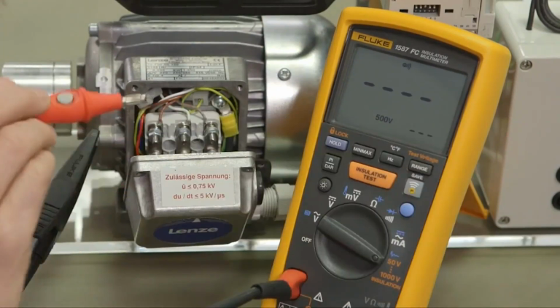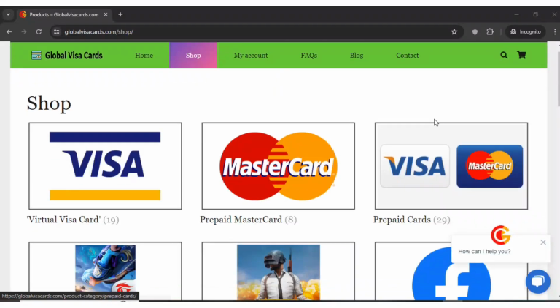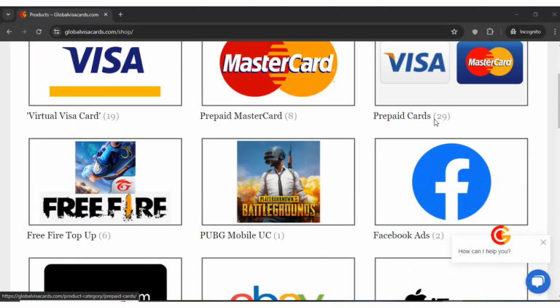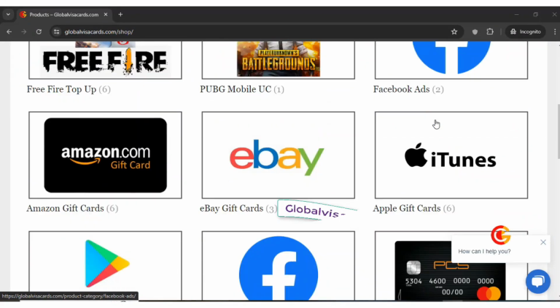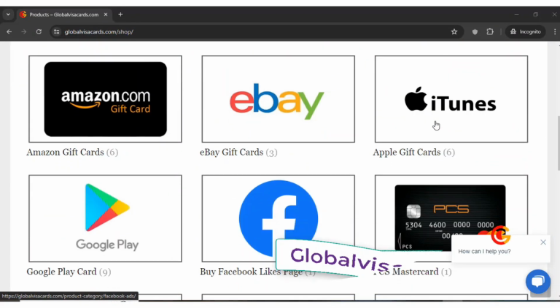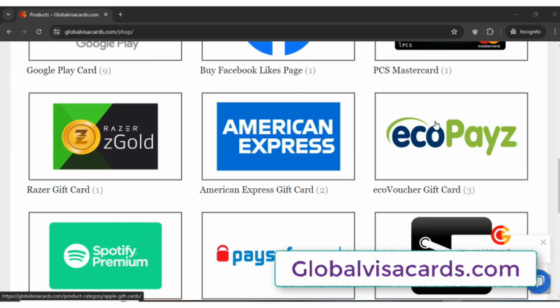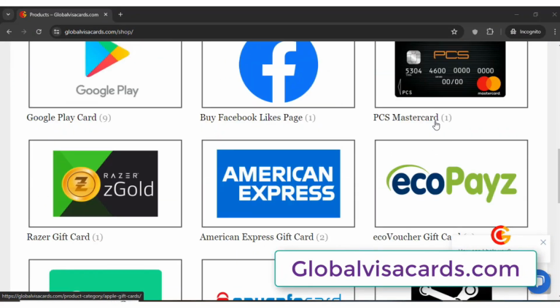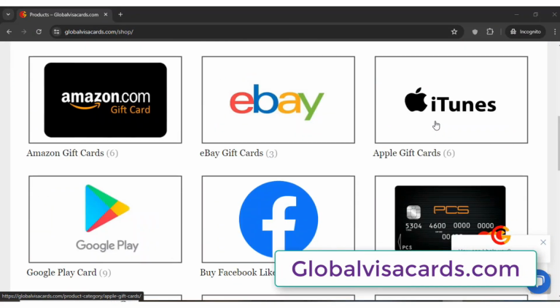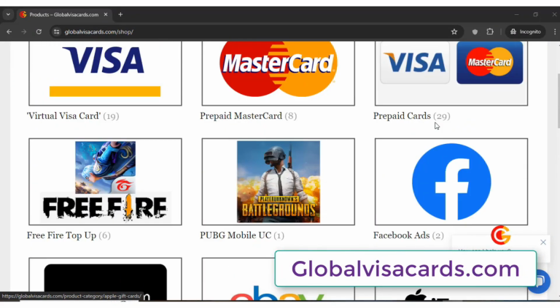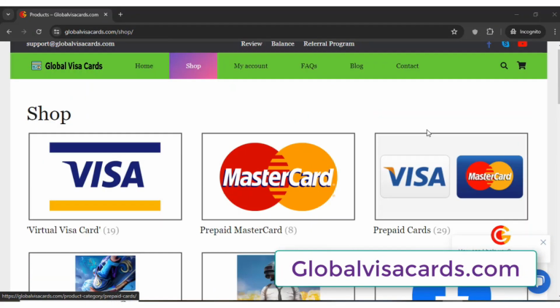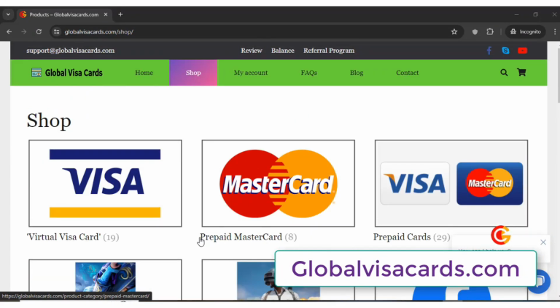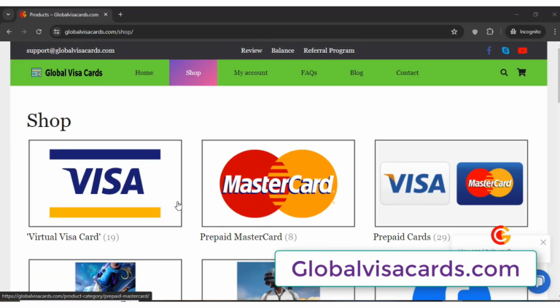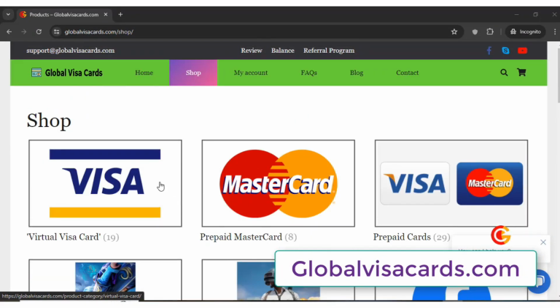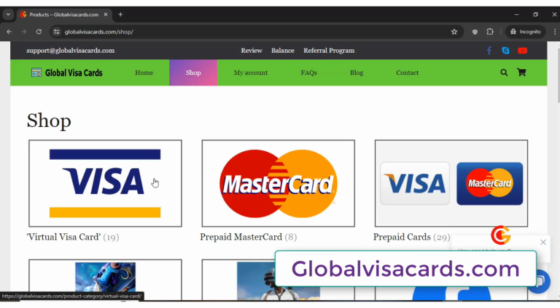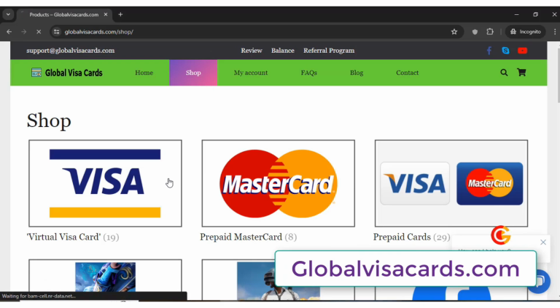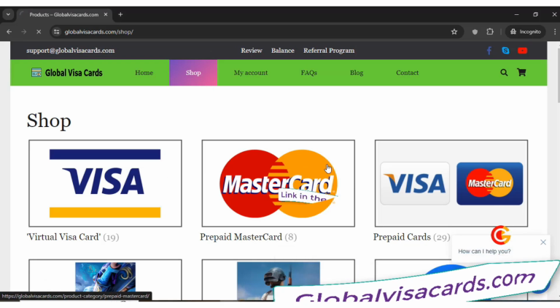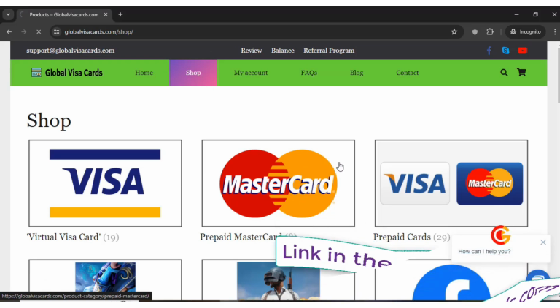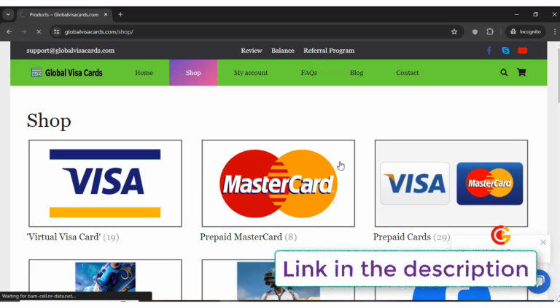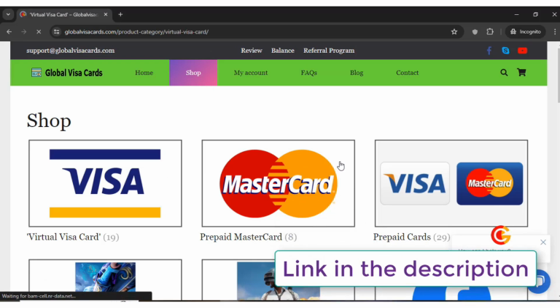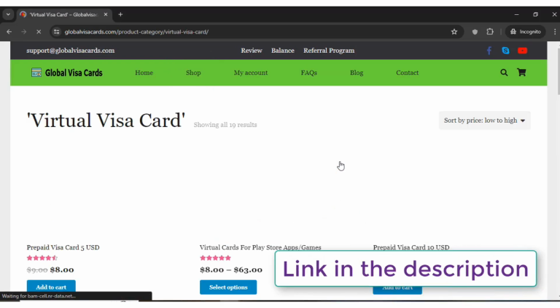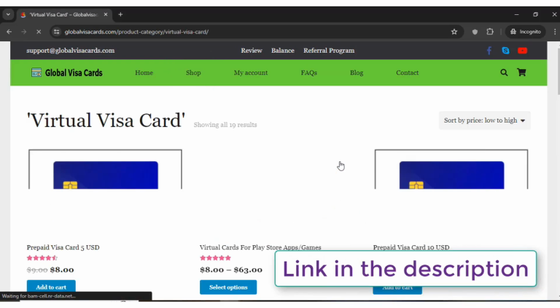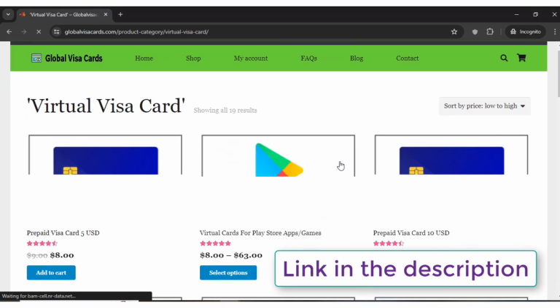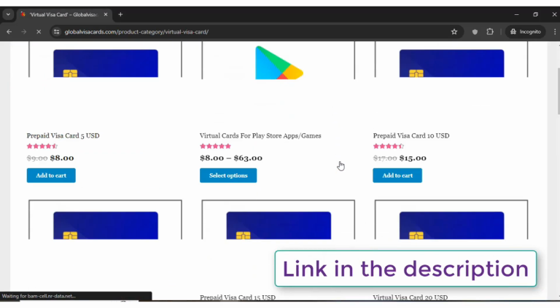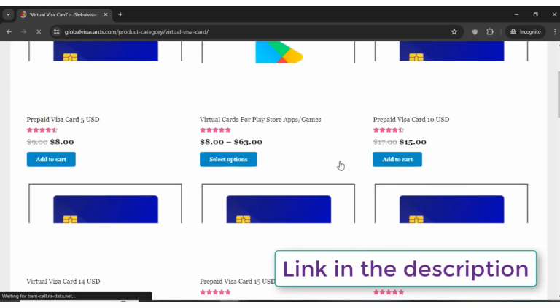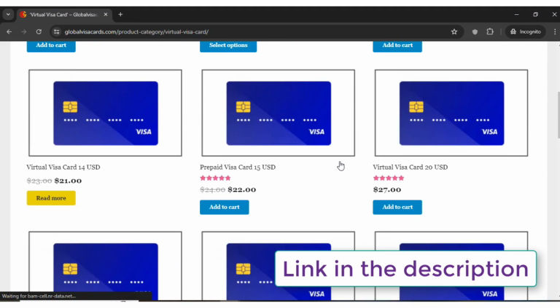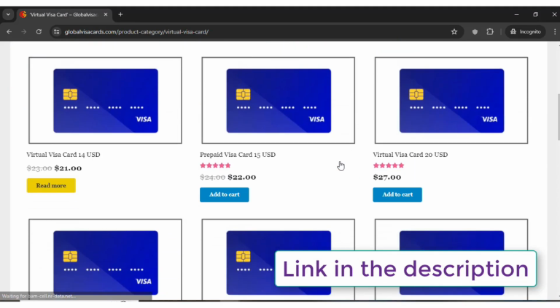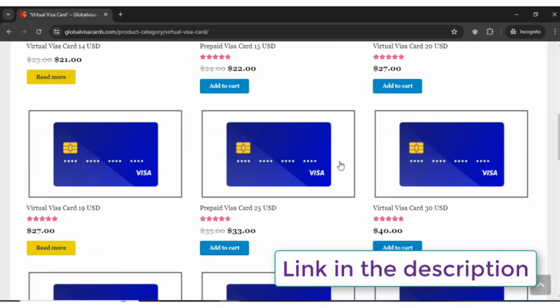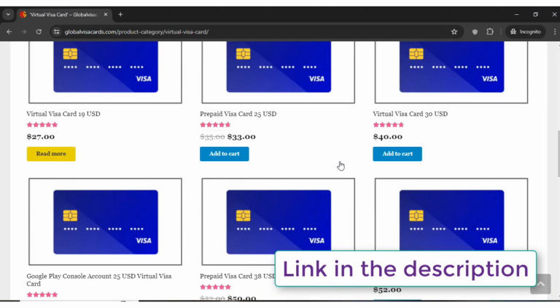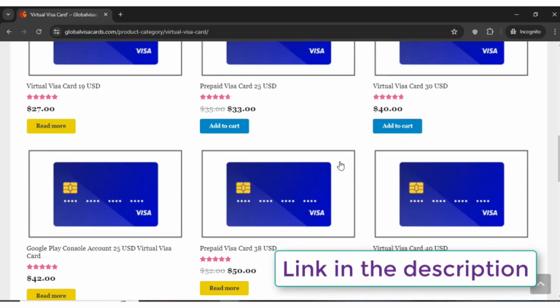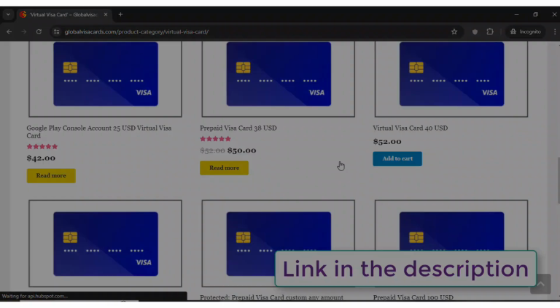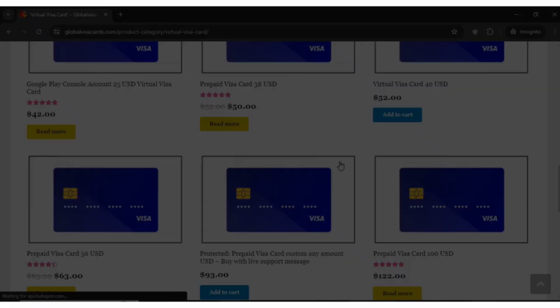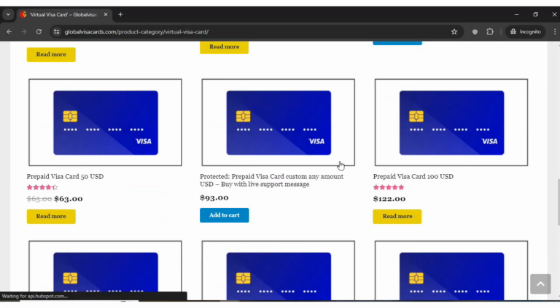This video is sponsored by GlobalVisaCards.com. You can use their card for any secure online payment.